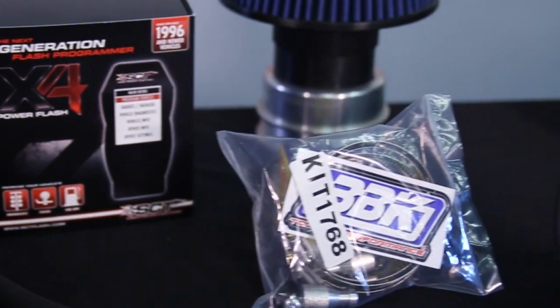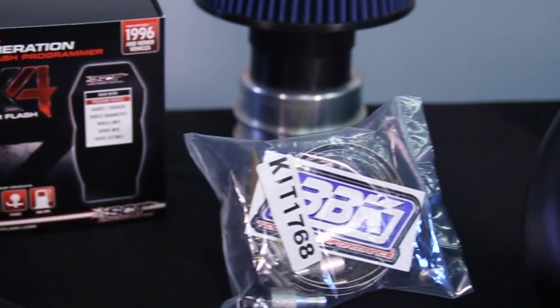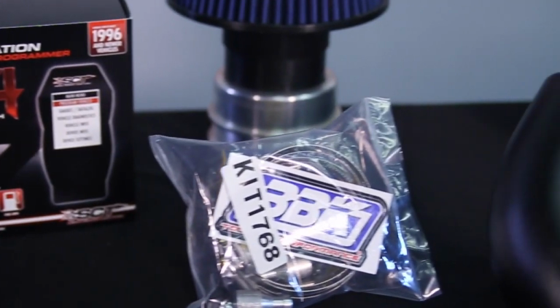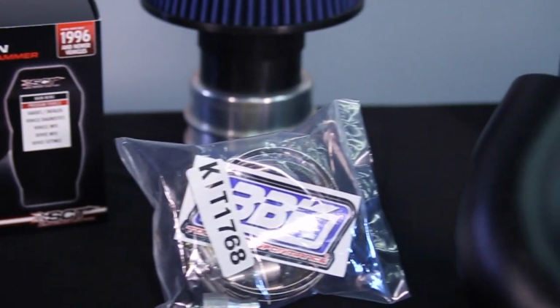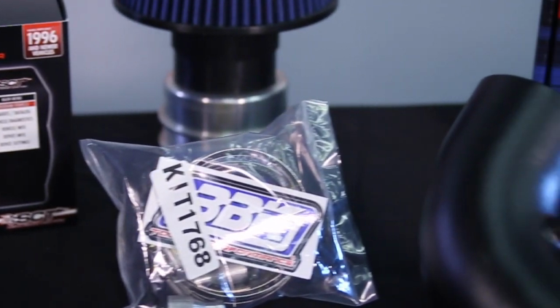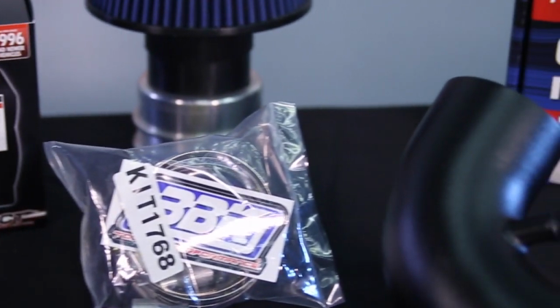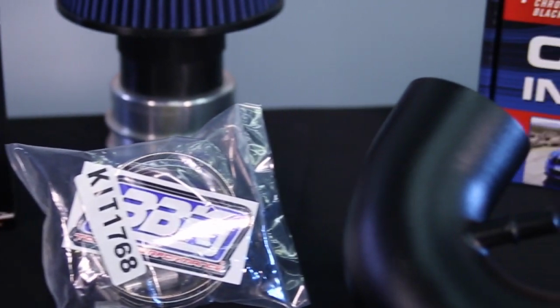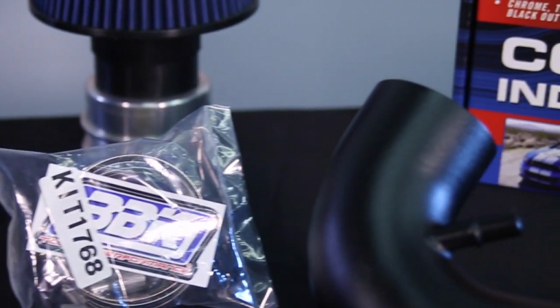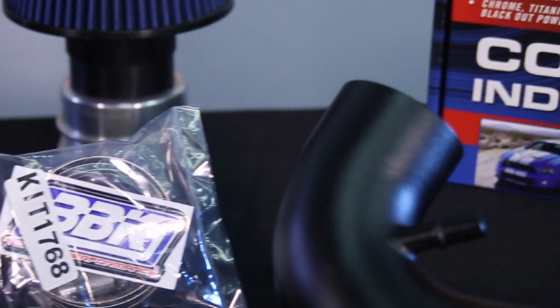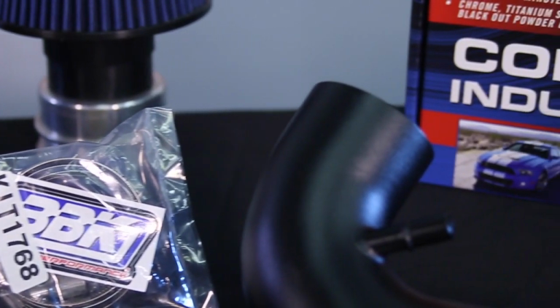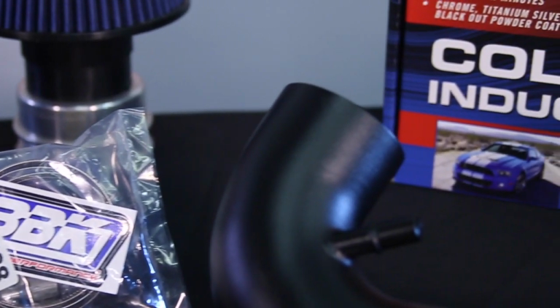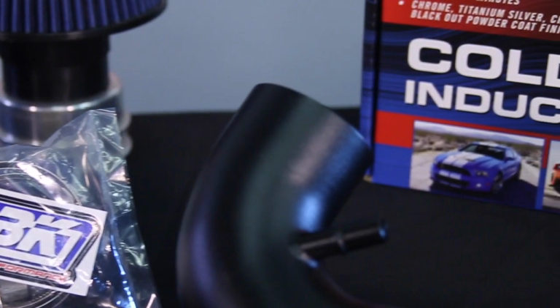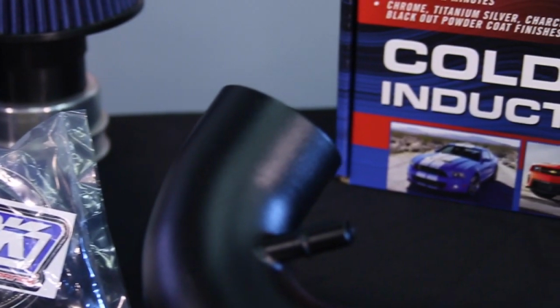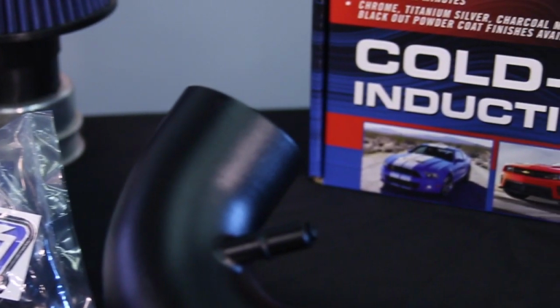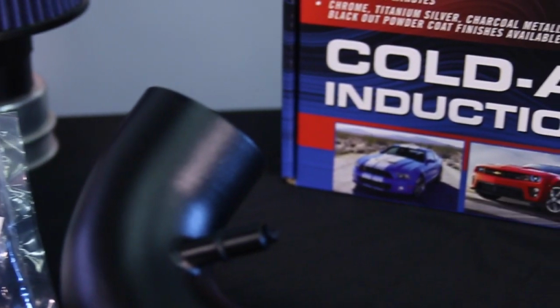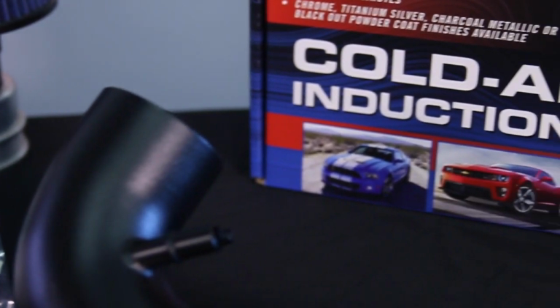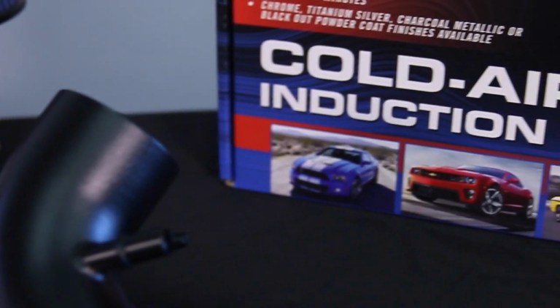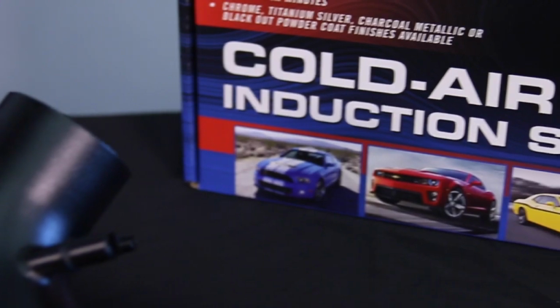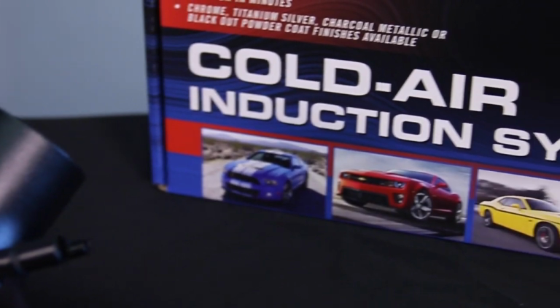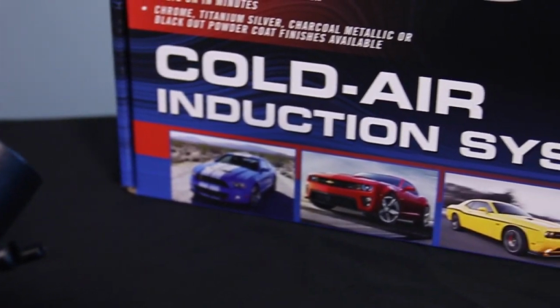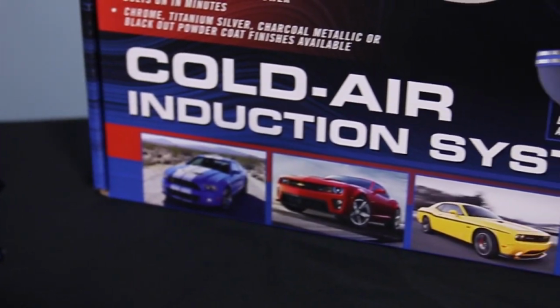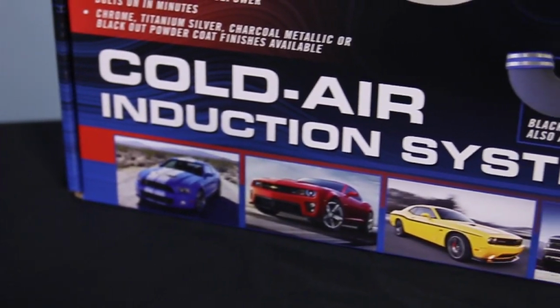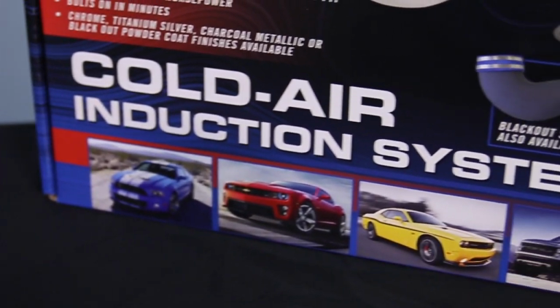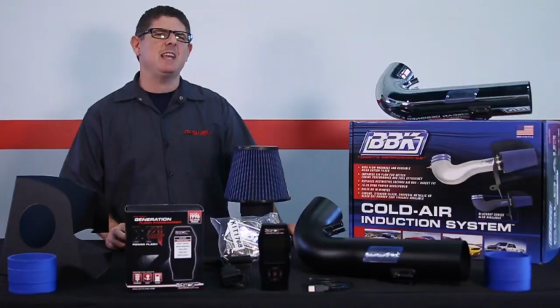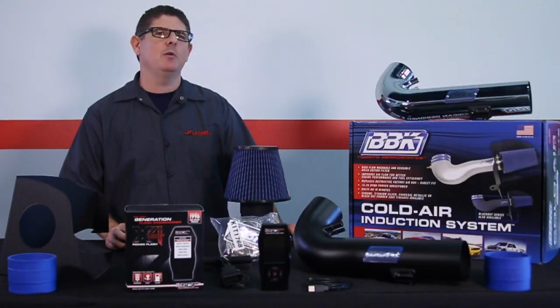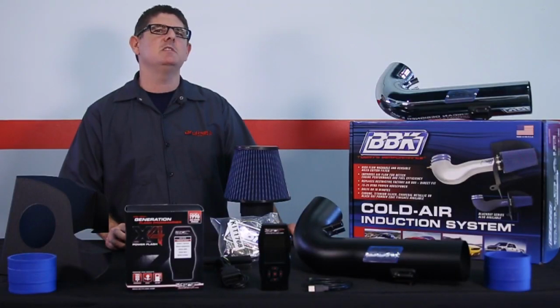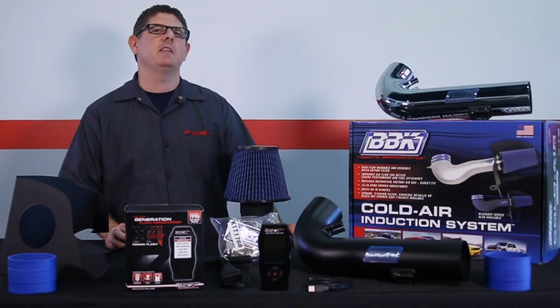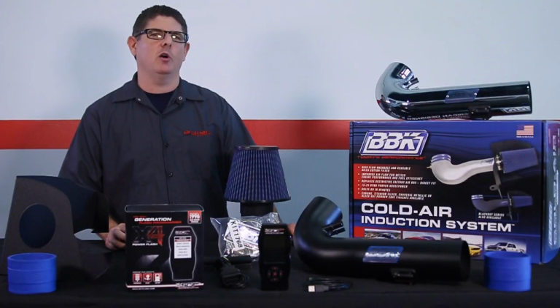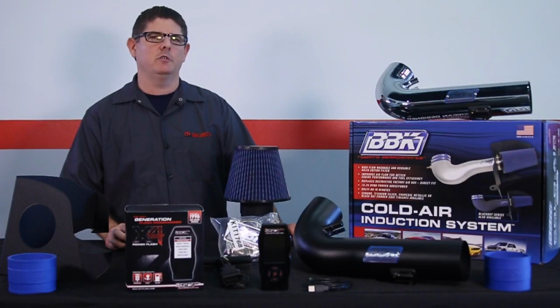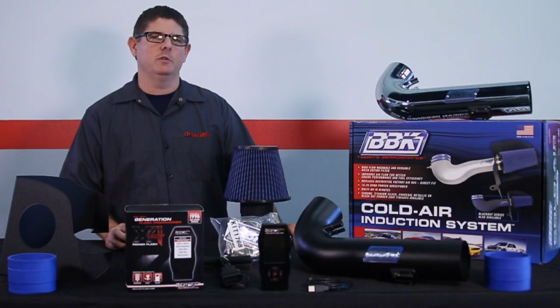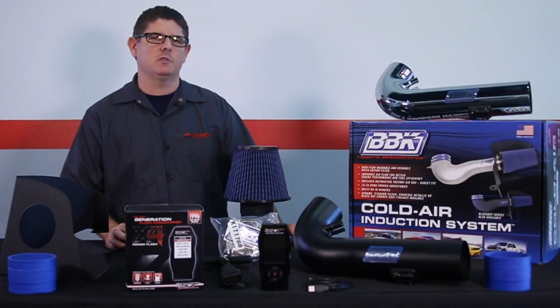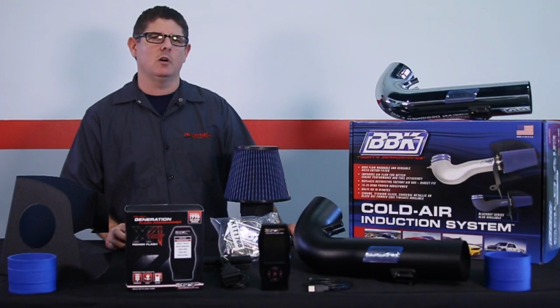Now that you've had a good look at the parts, we'll take you in the shop and show you just how easy they are to install.